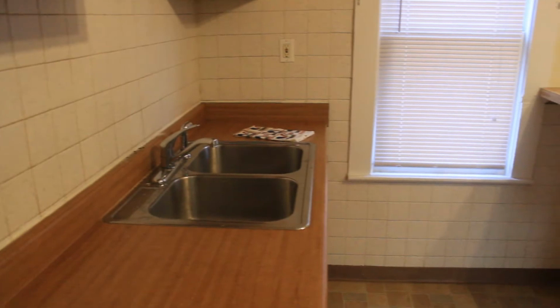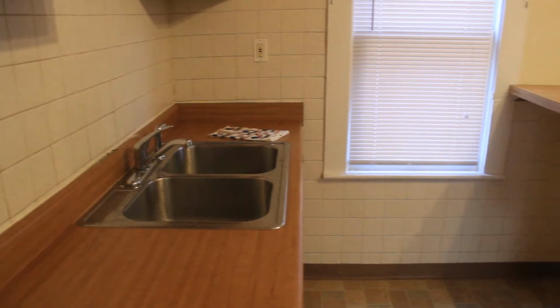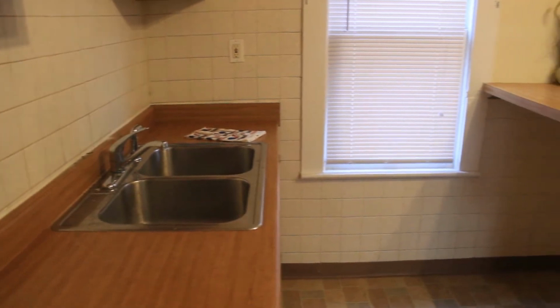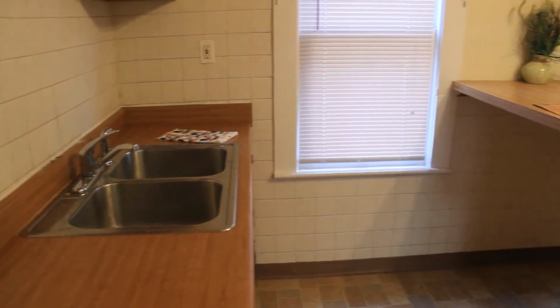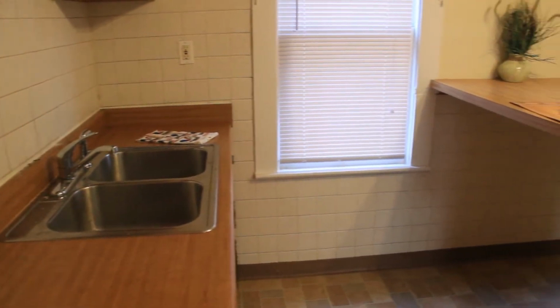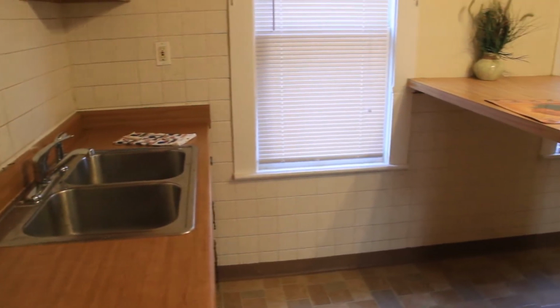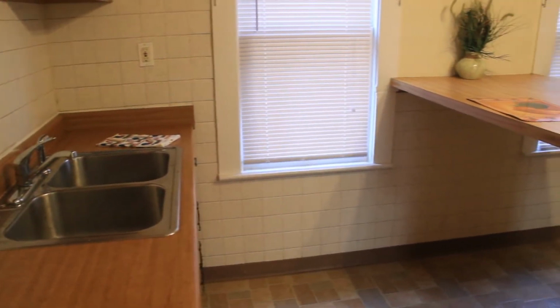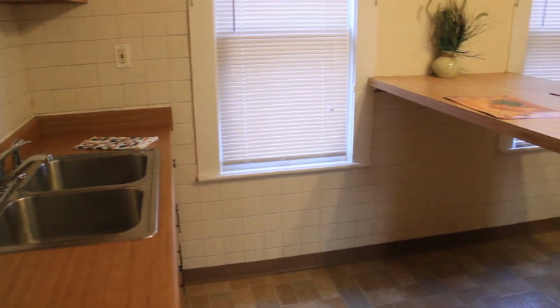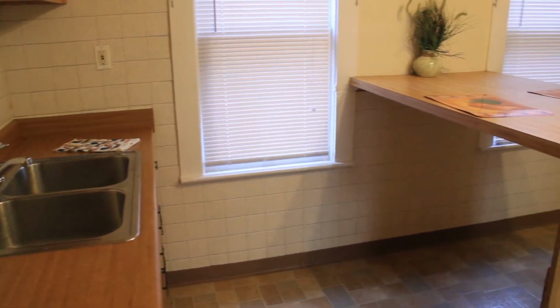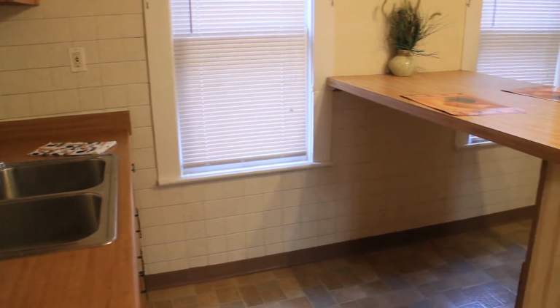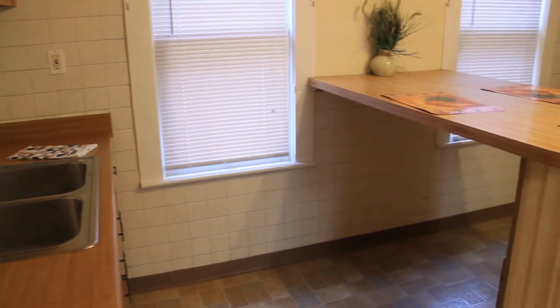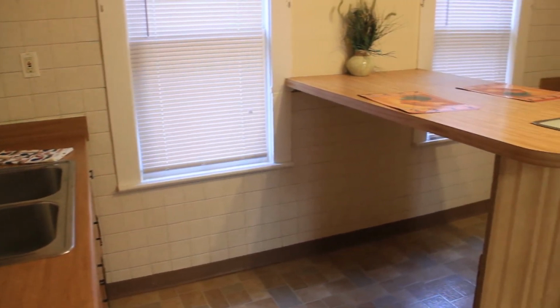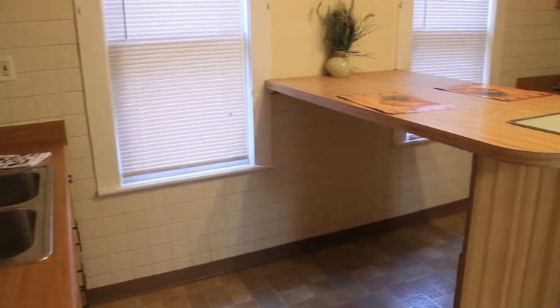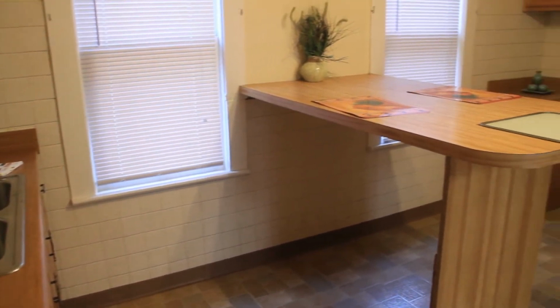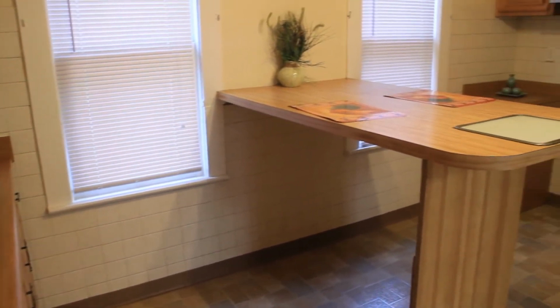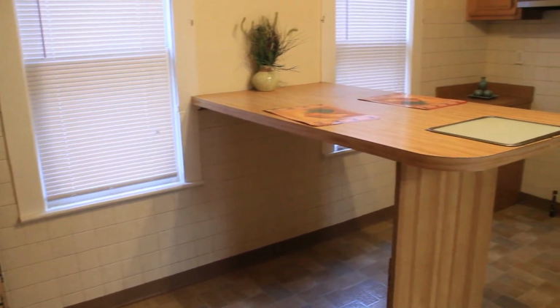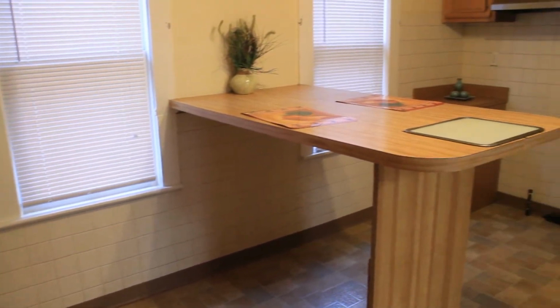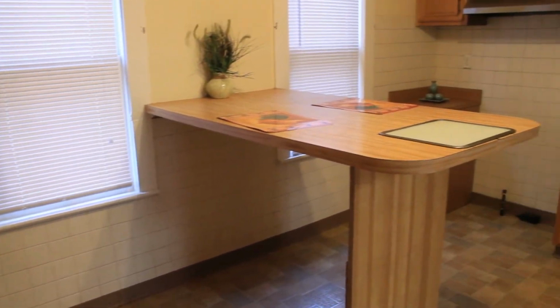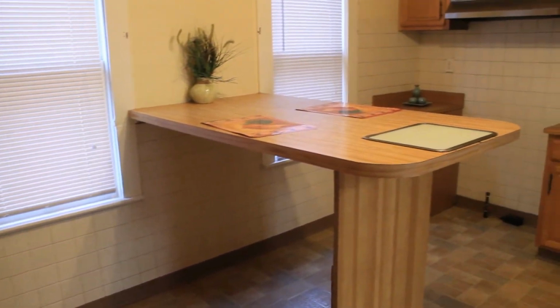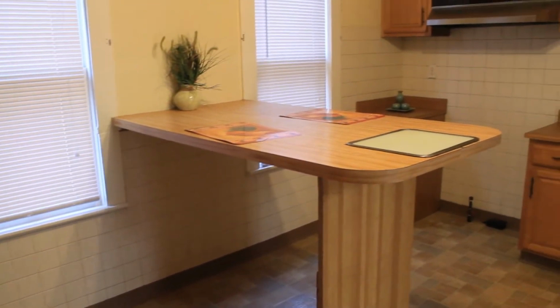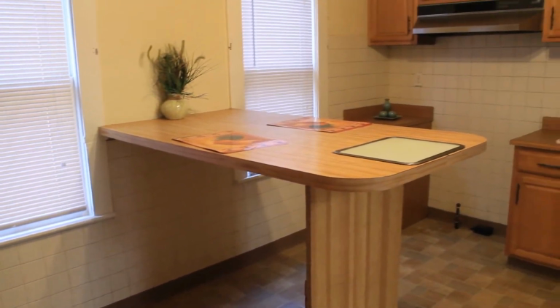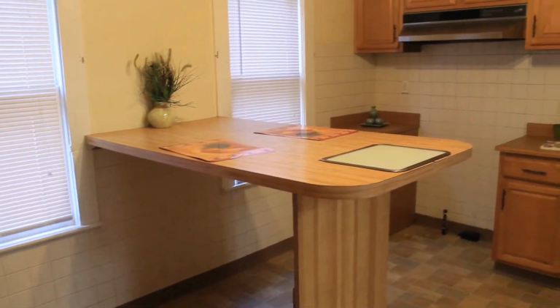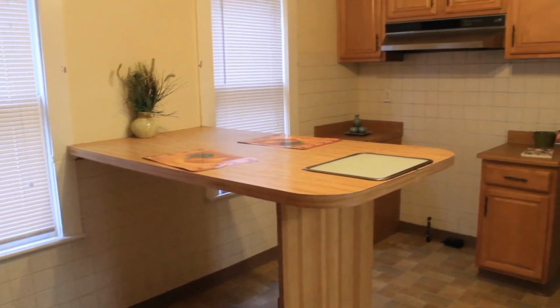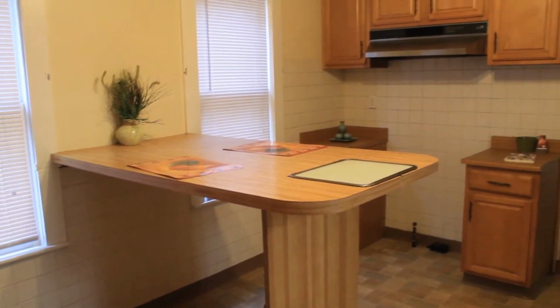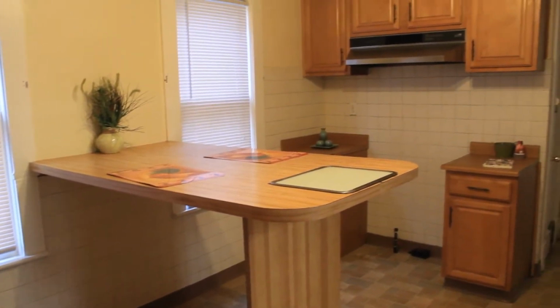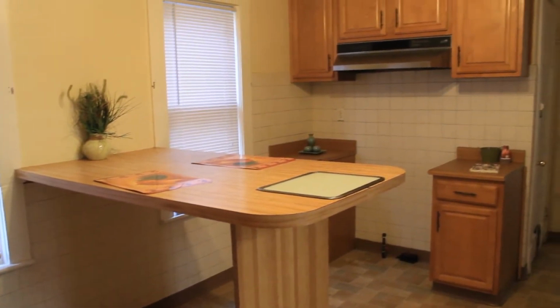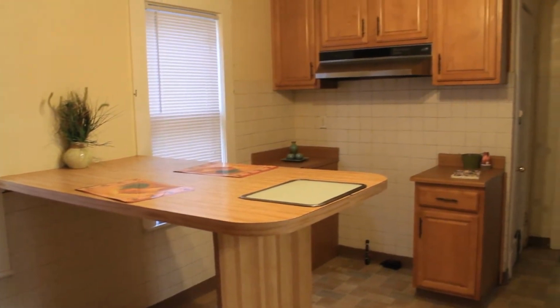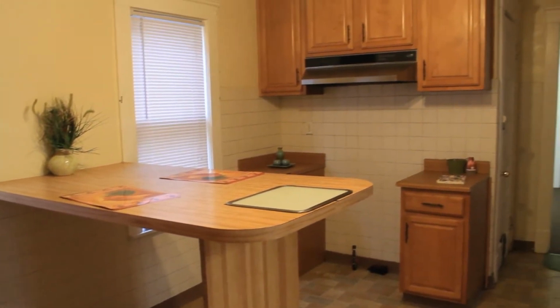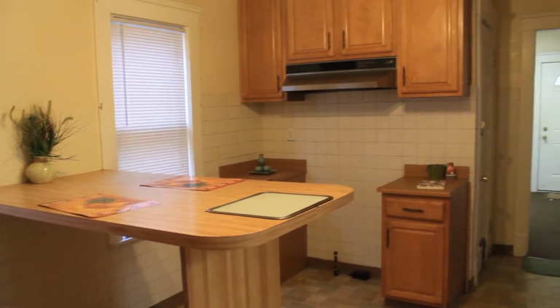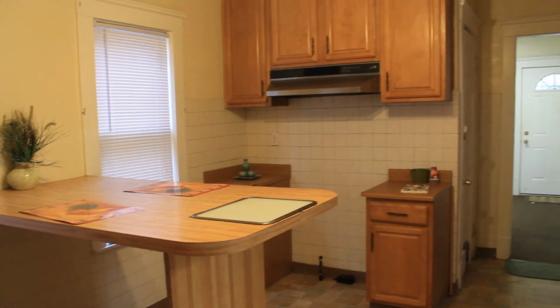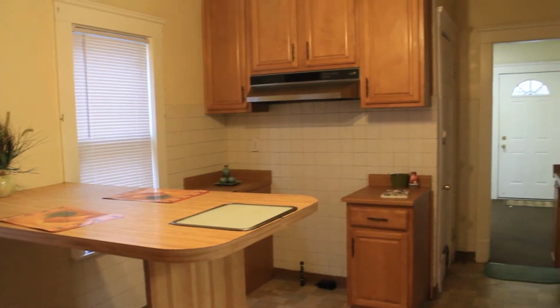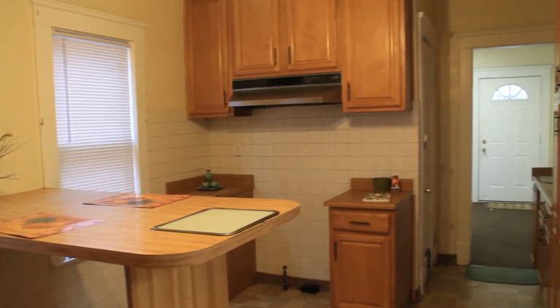Entering from the deck, we are greeted by a bright kitchen with beautiful cabinets and an eat-in counter.